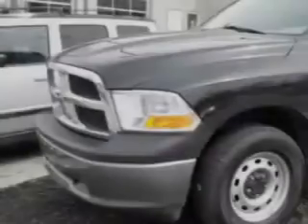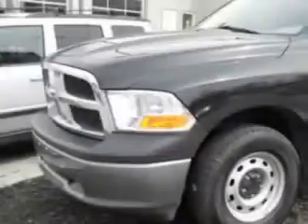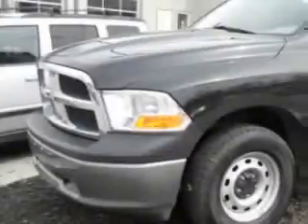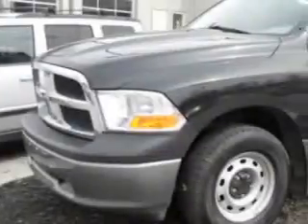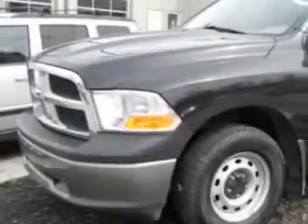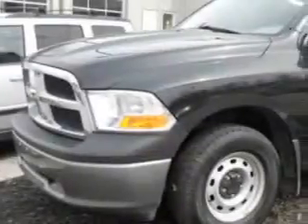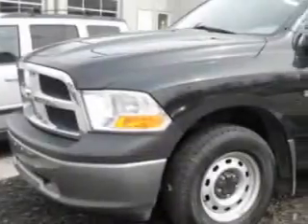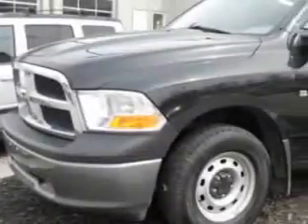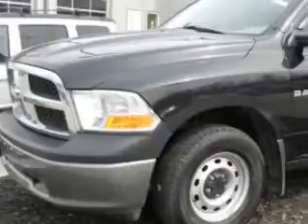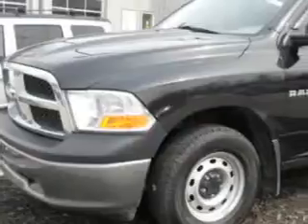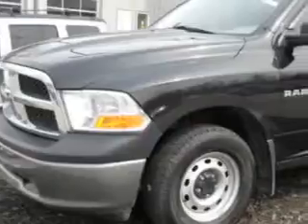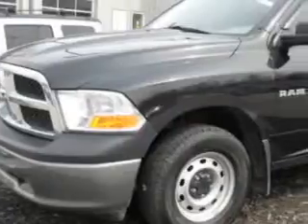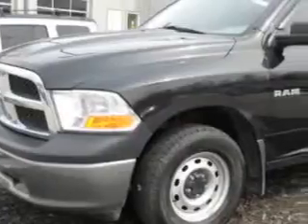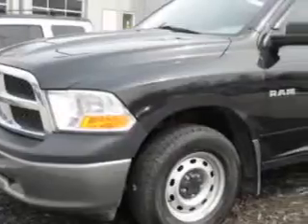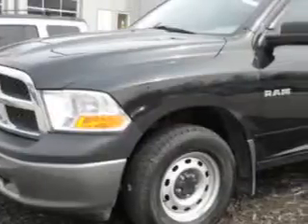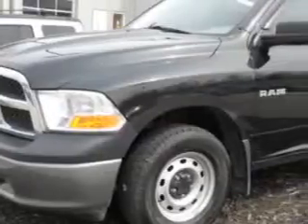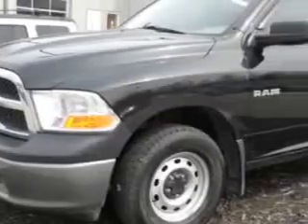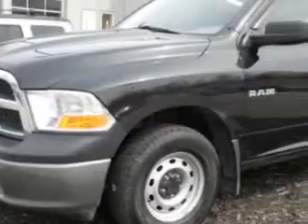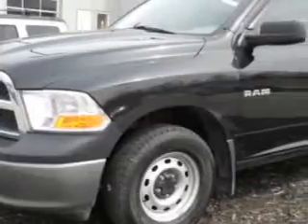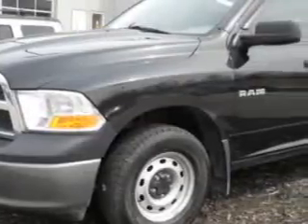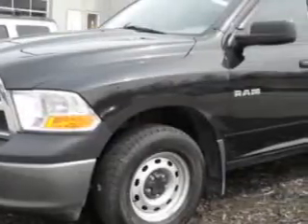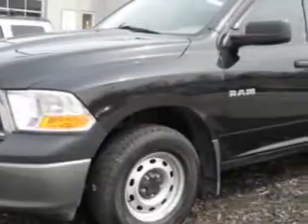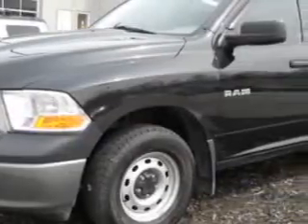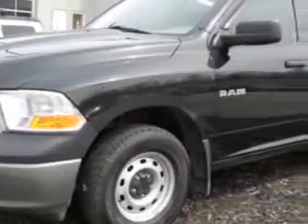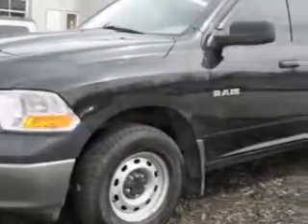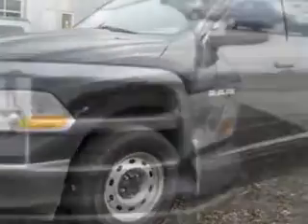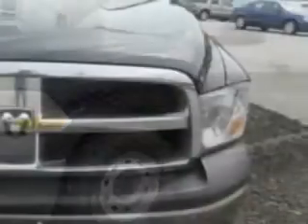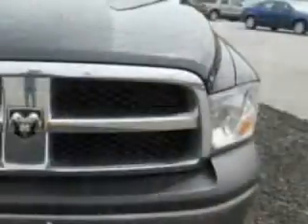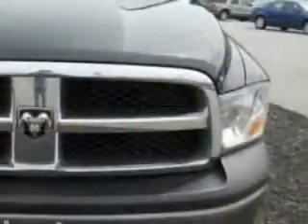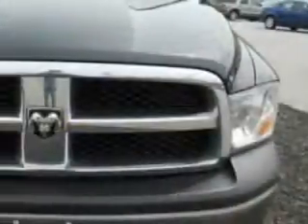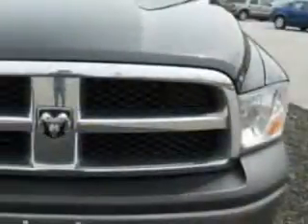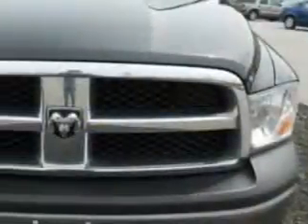Chrysler Jeep Dodge of Warwick knows you want more than just a car. You have a purpose for your vehicle.